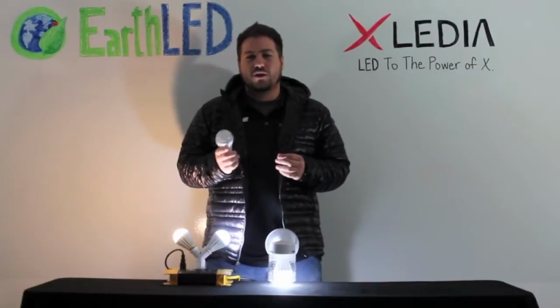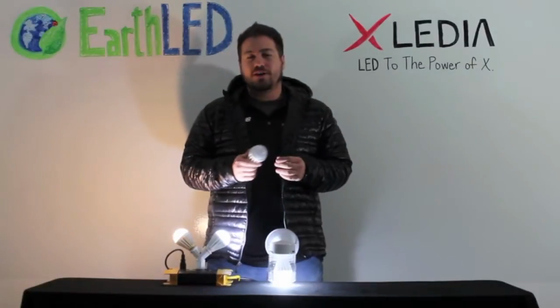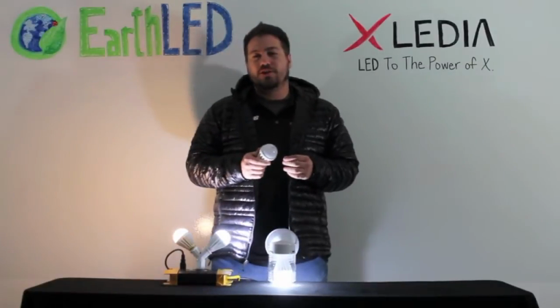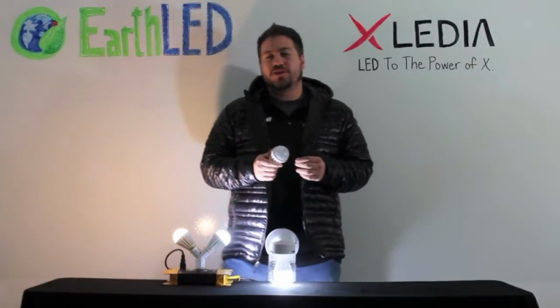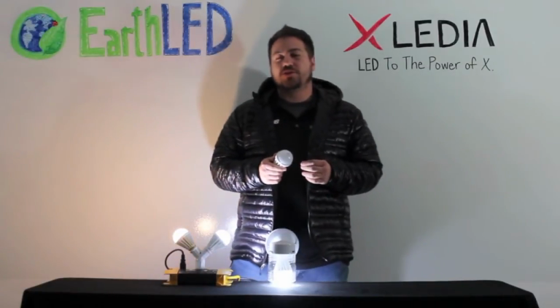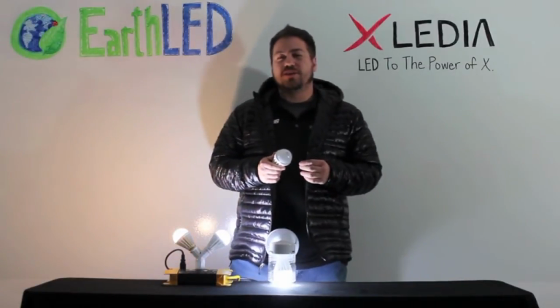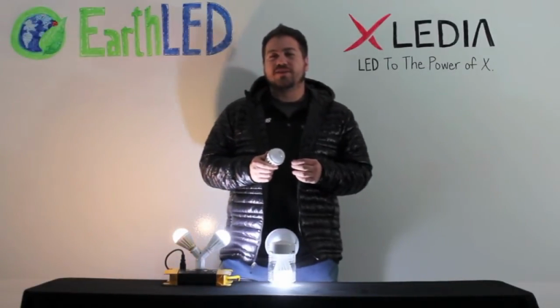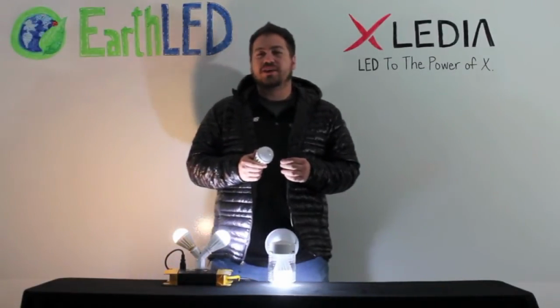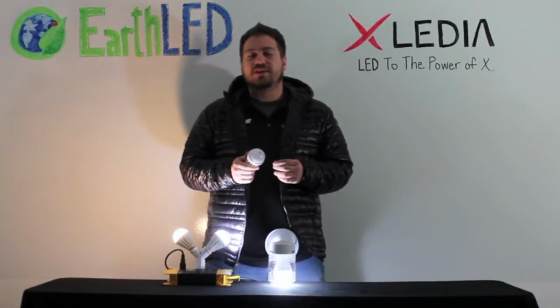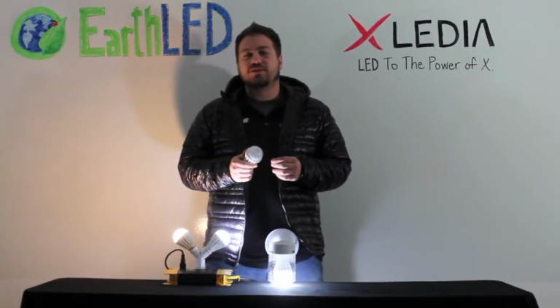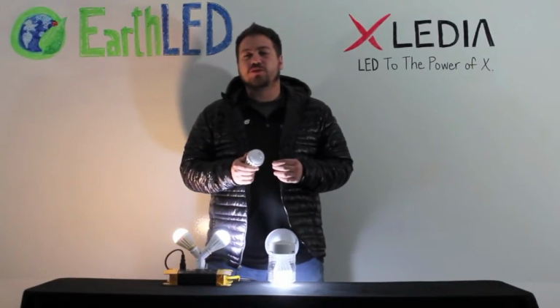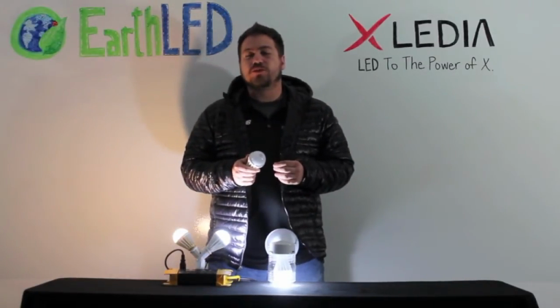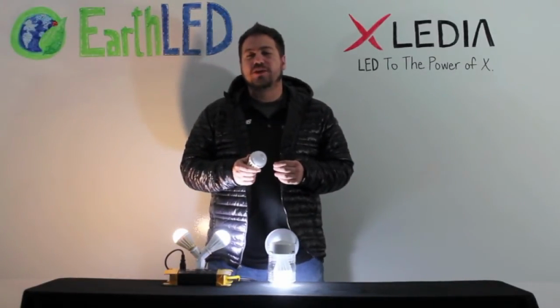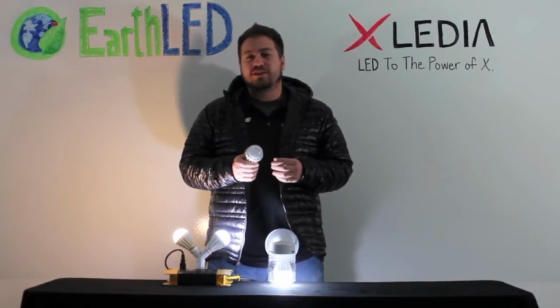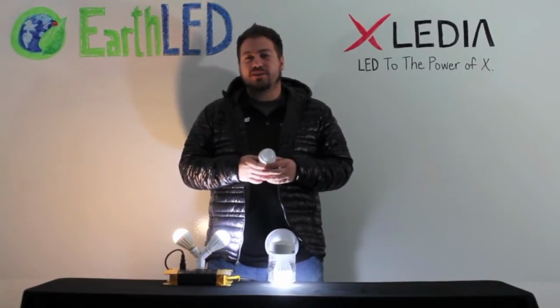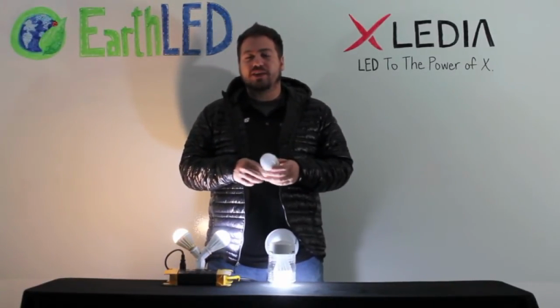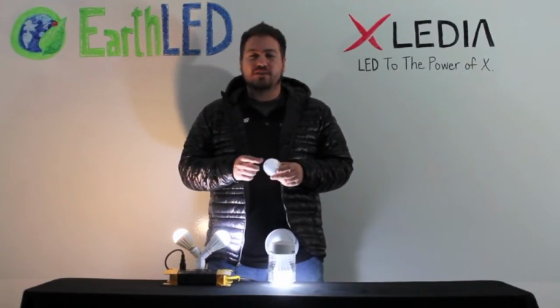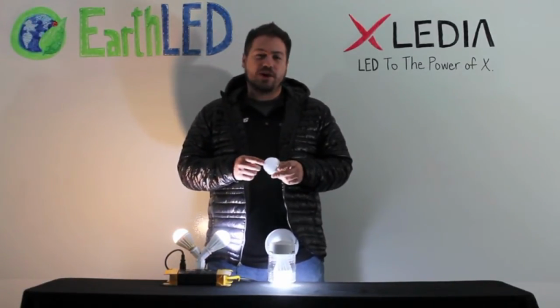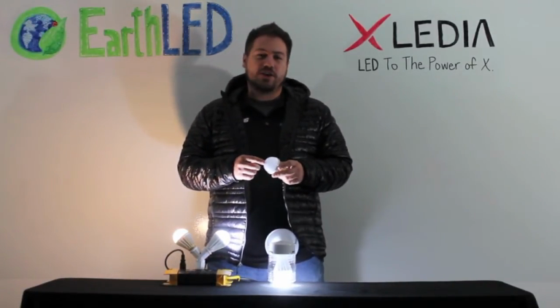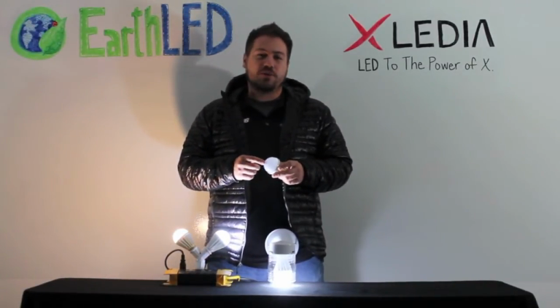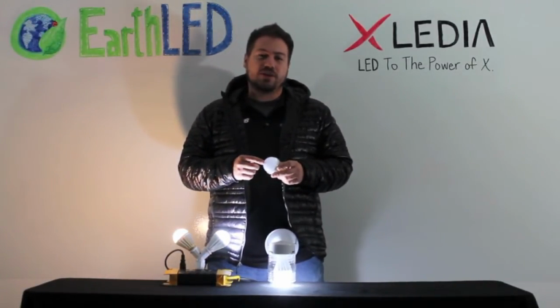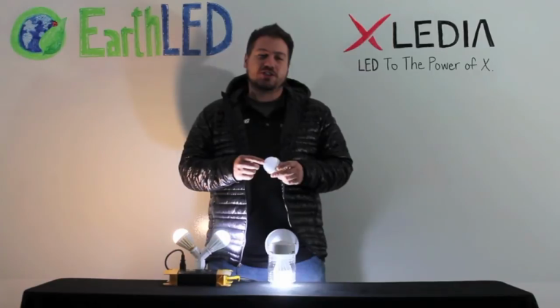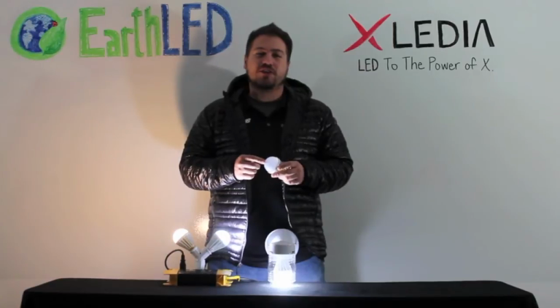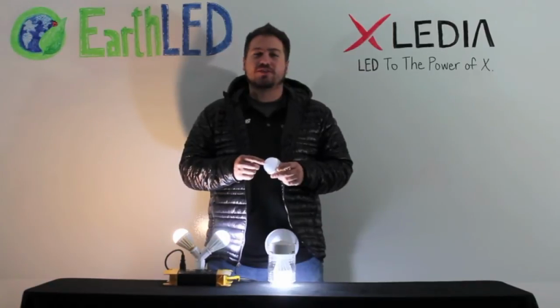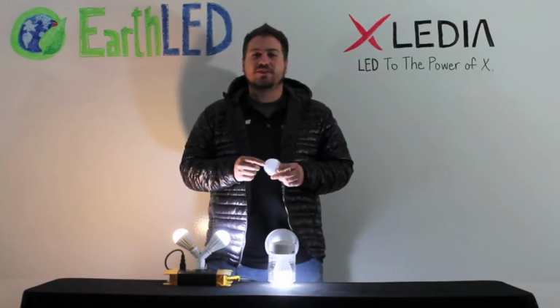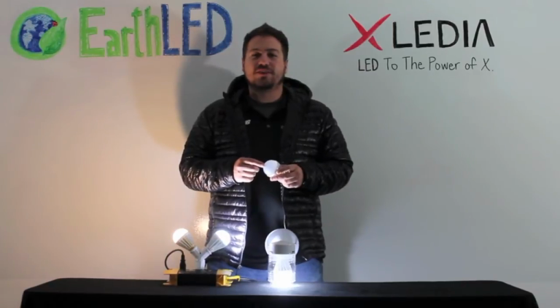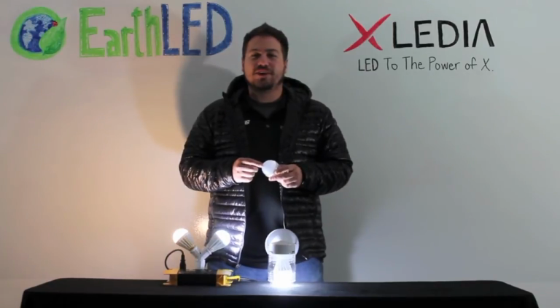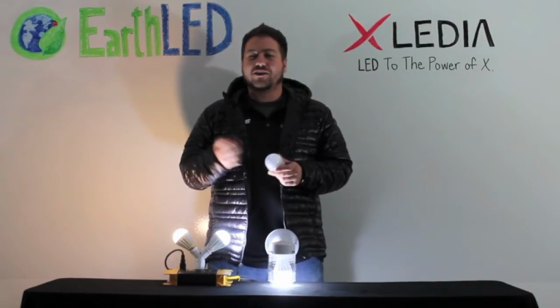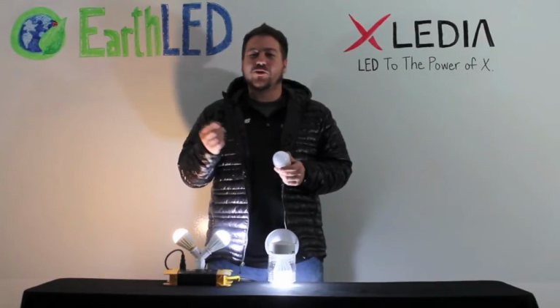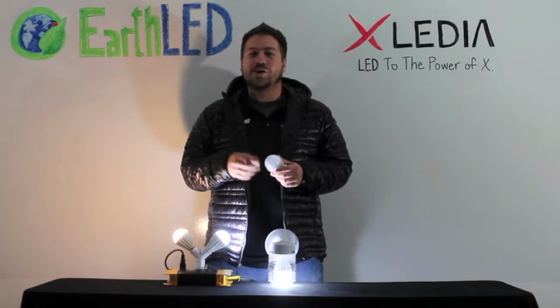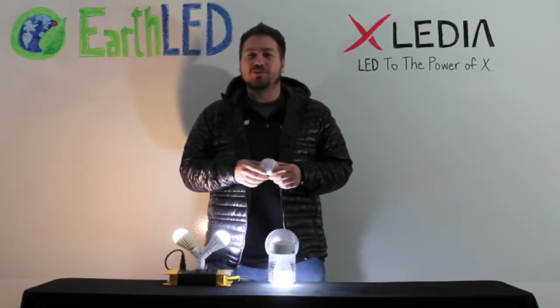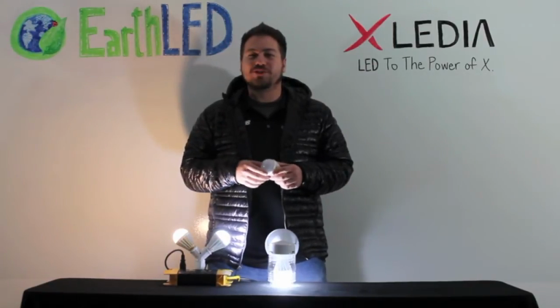Another great feature about the Exiledia X-Series bulbs is that the lens is polycarbonate and shatter-resistant, as Kyle will now demonstrate.